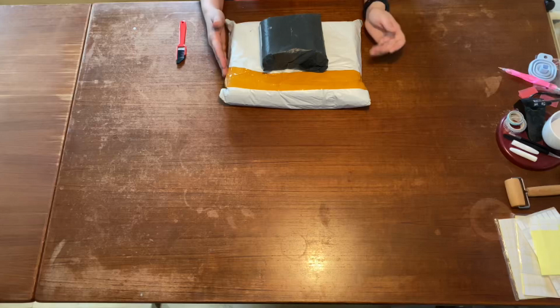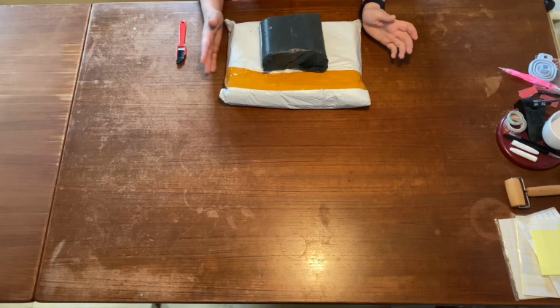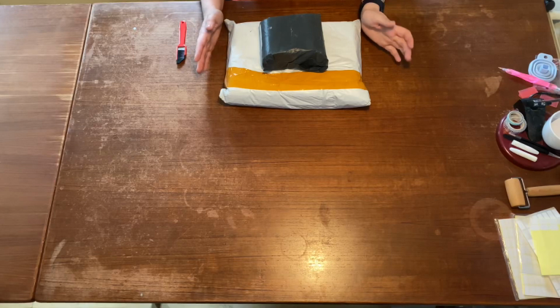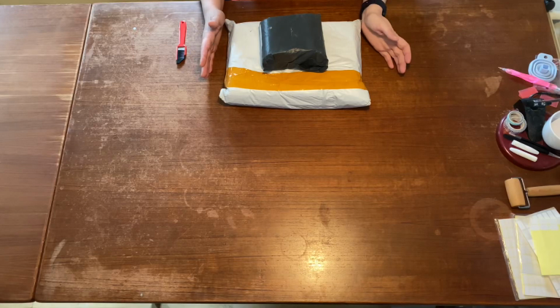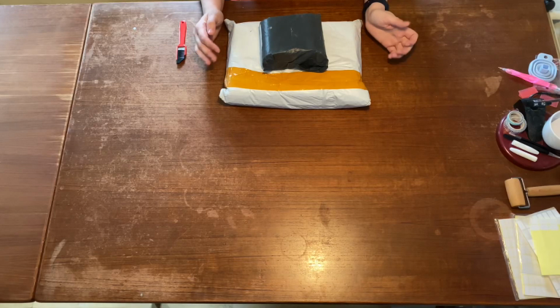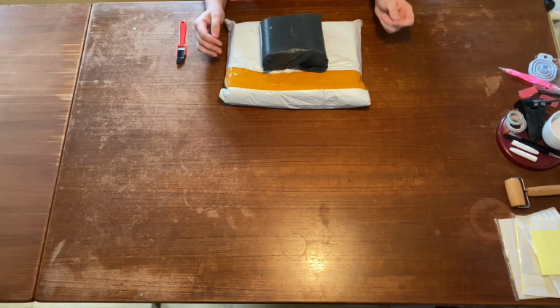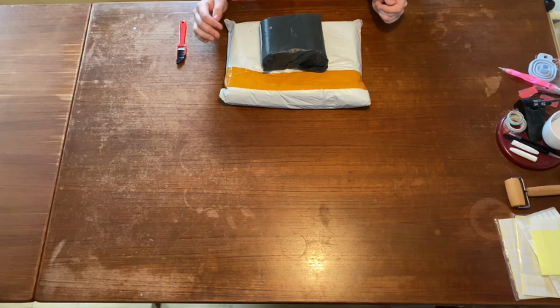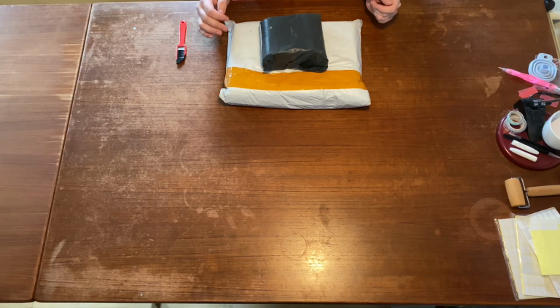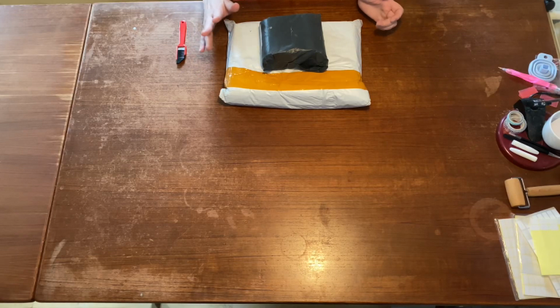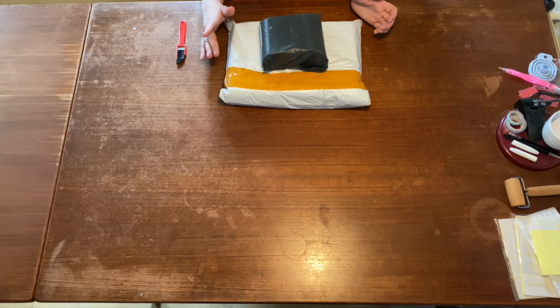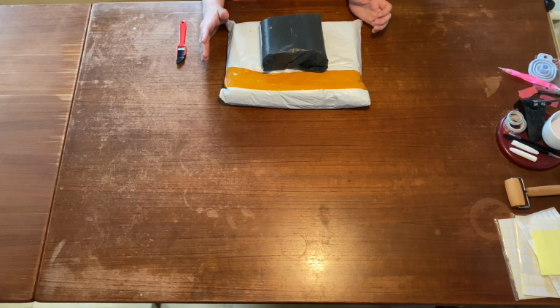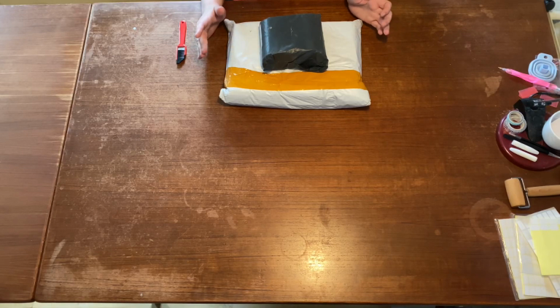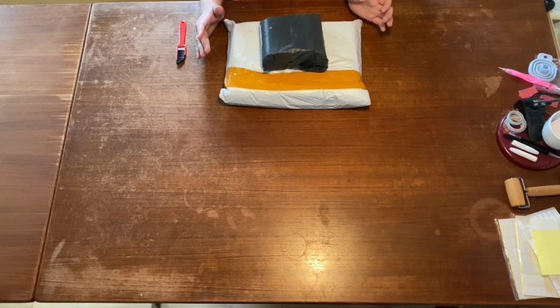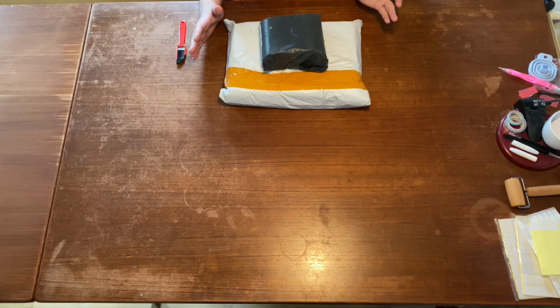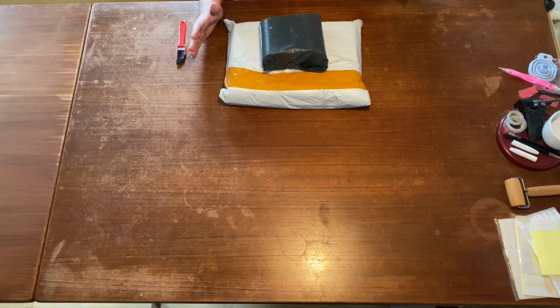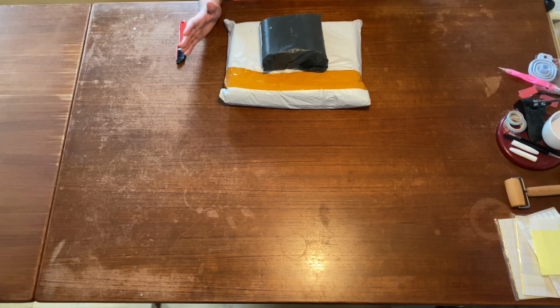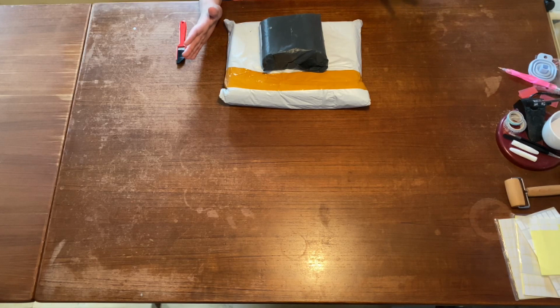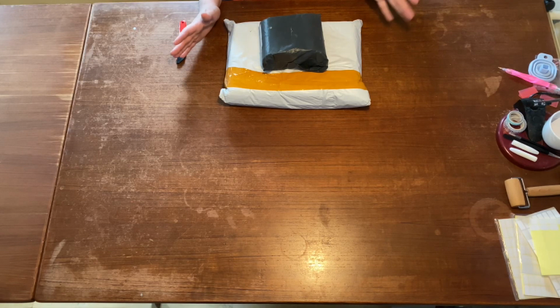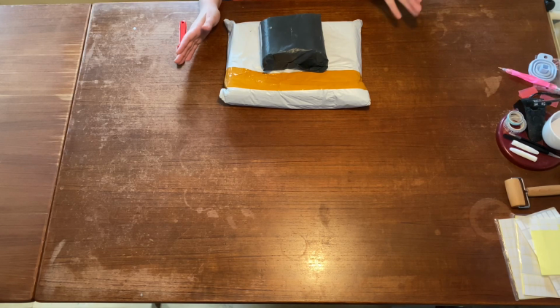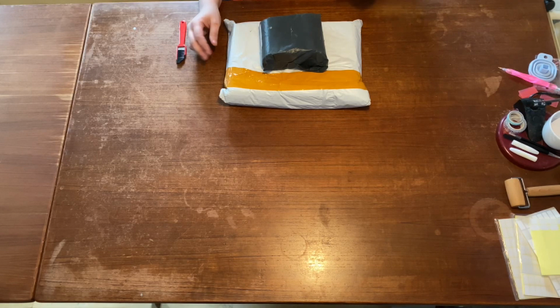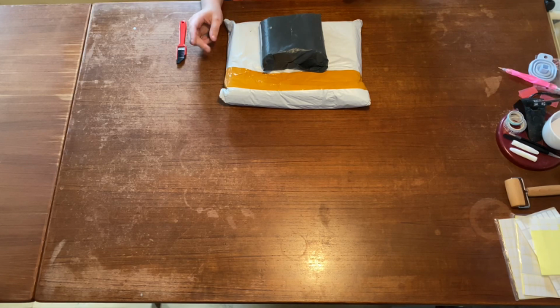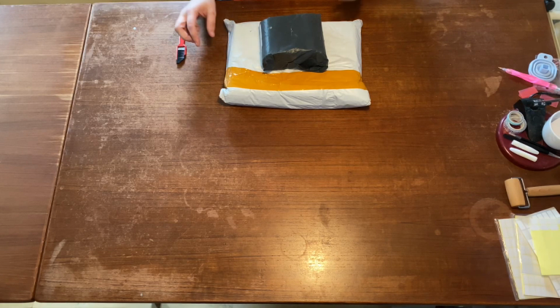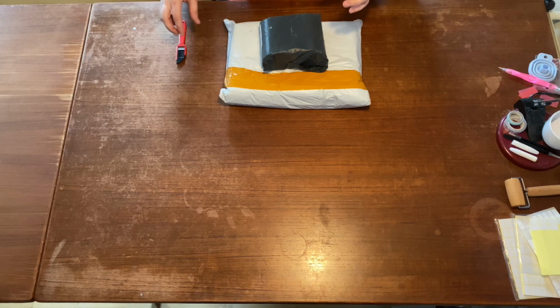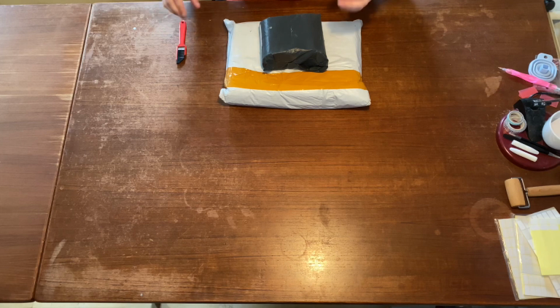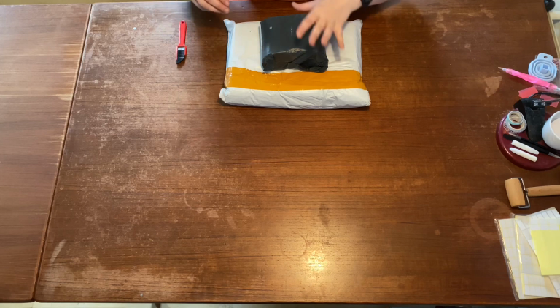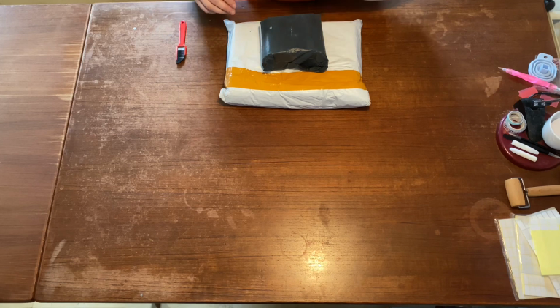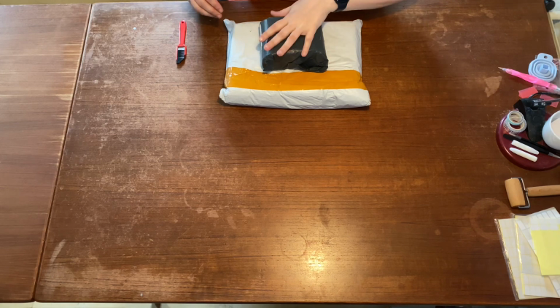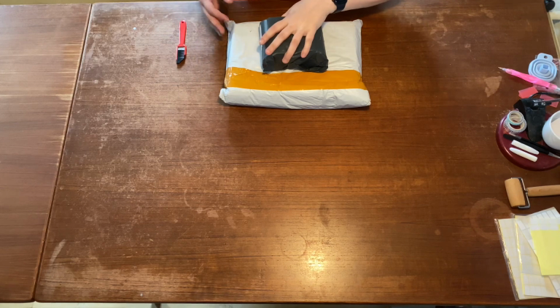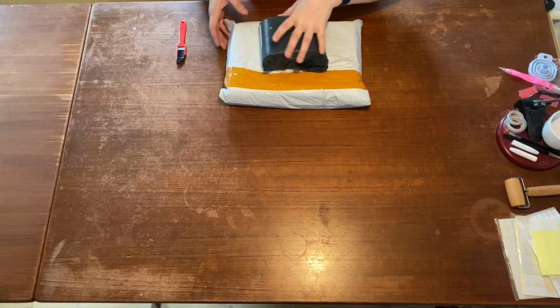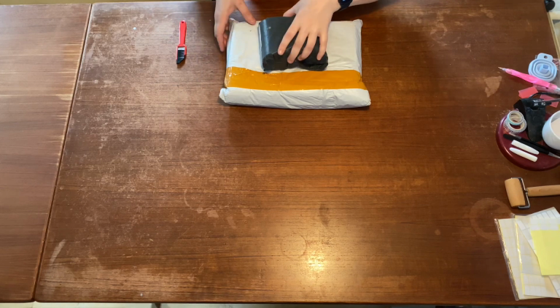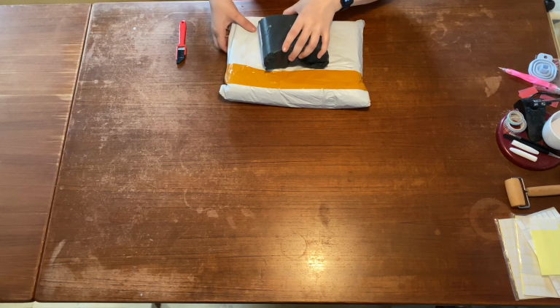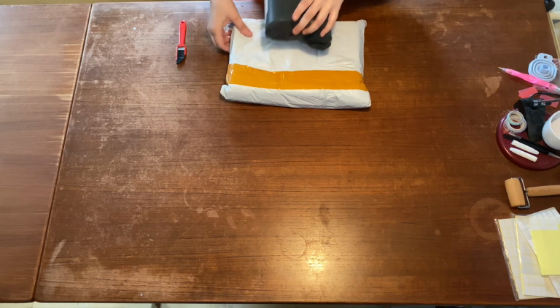Hey, it's Lisa here with an unboxing. So let's see what's in it. Let's start with the first one.